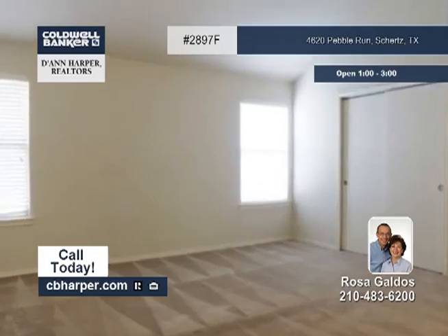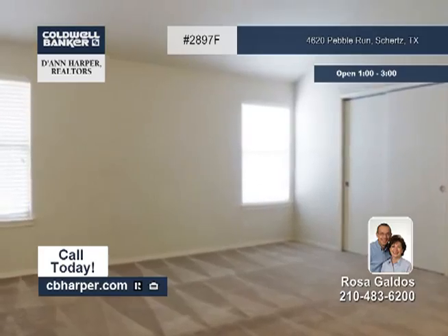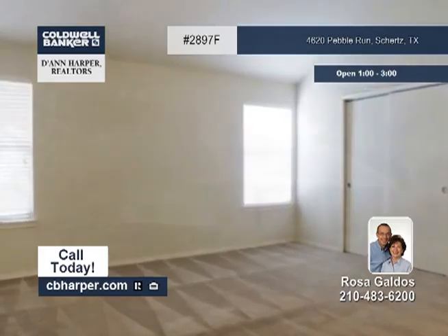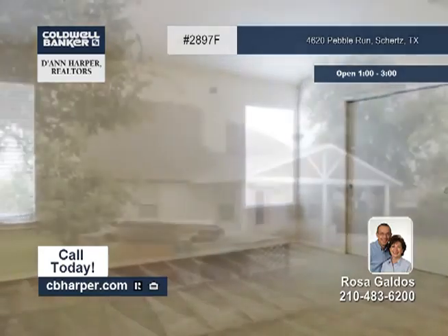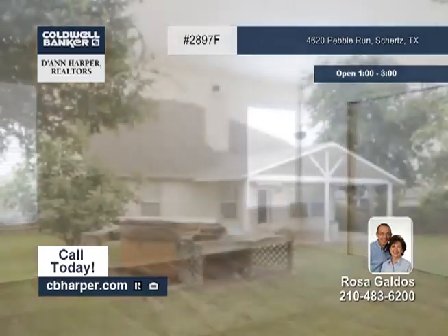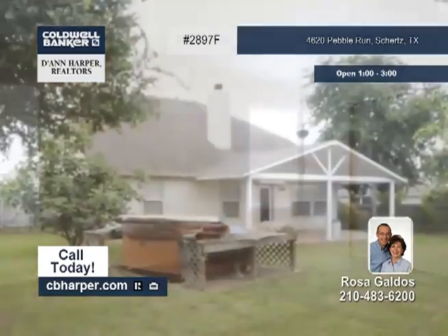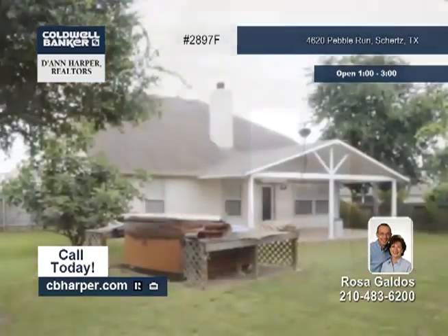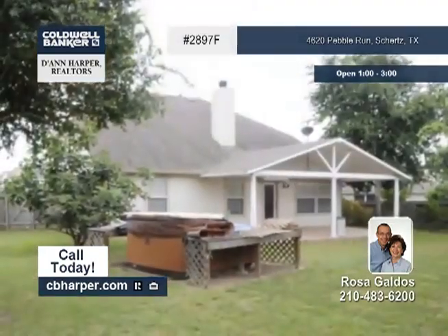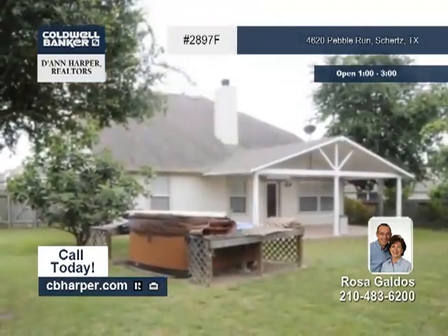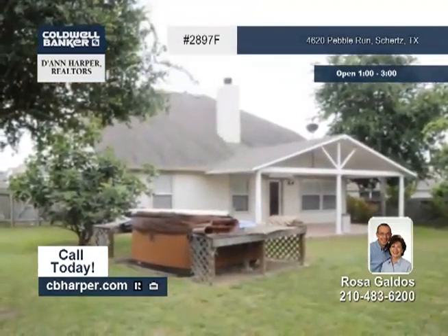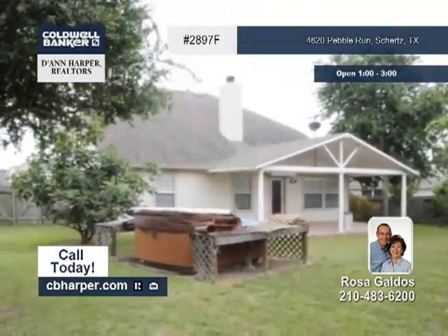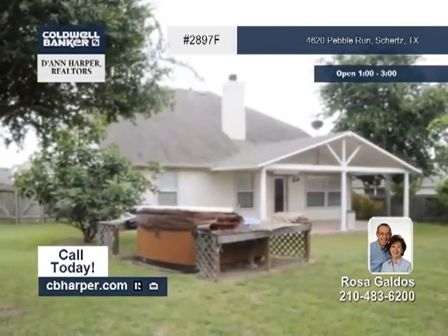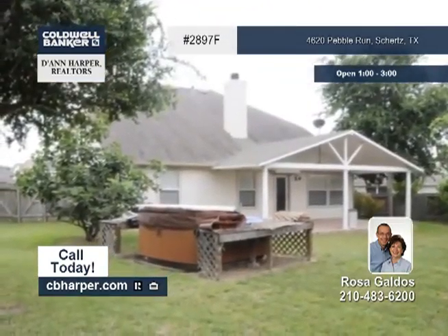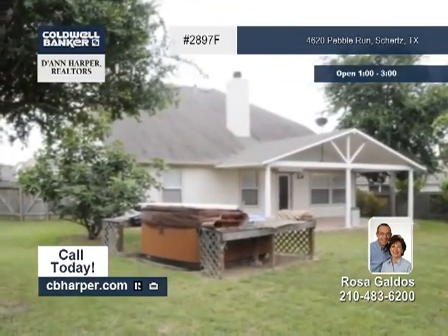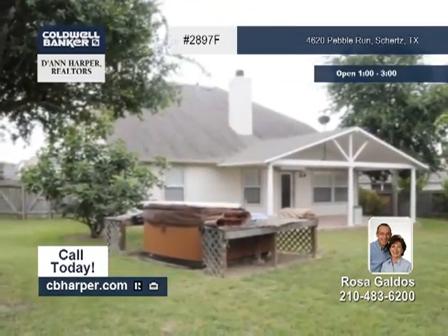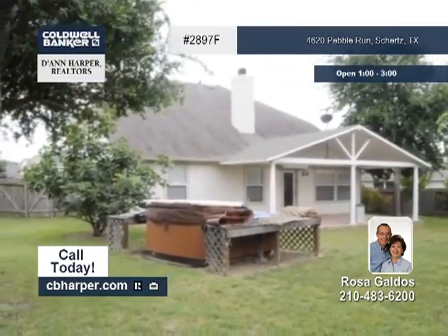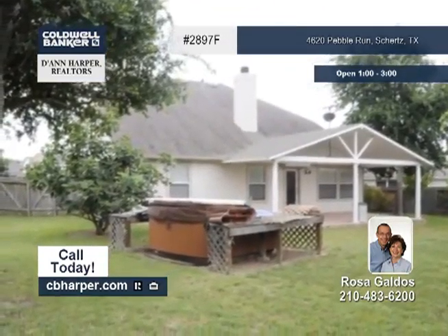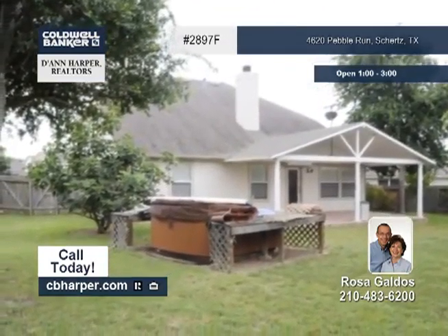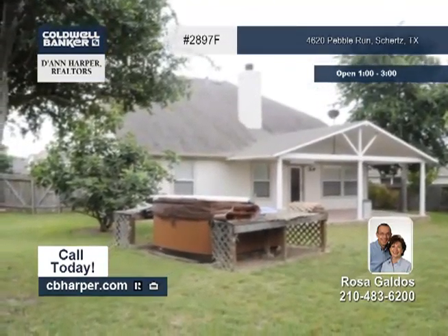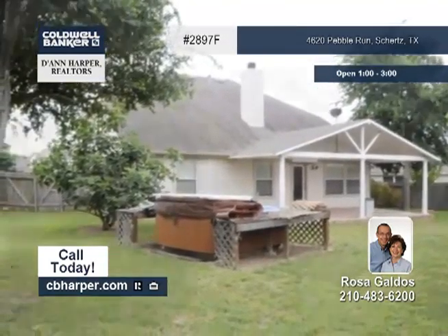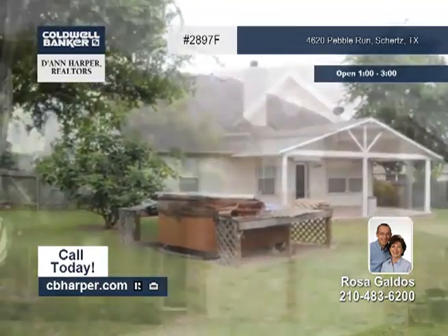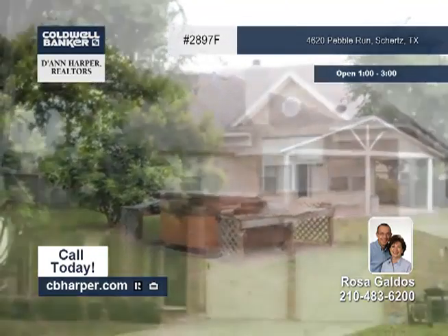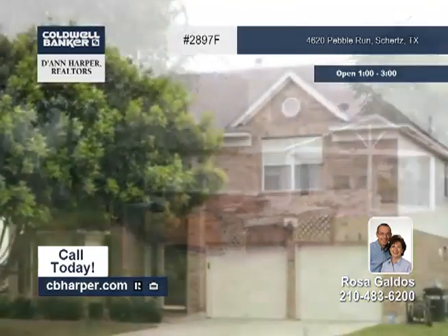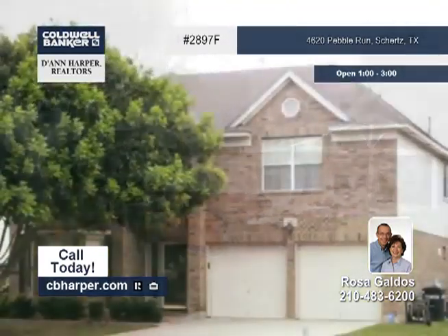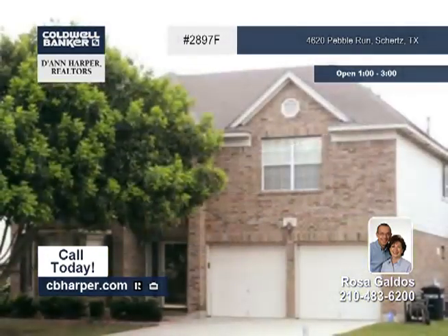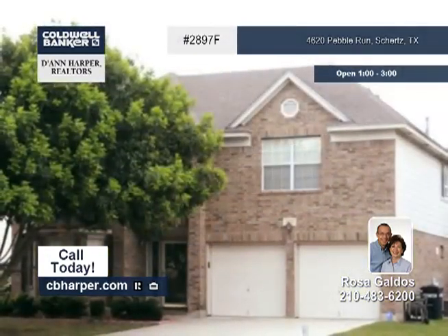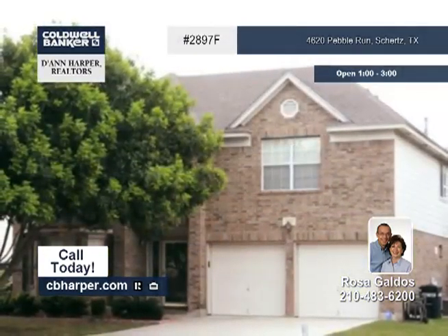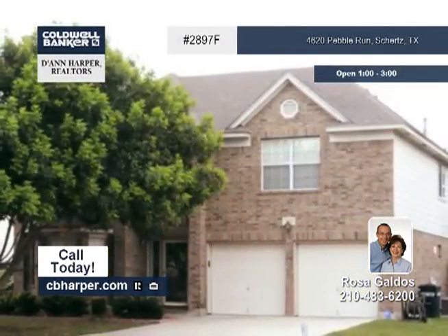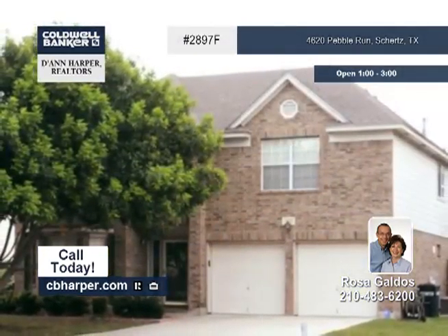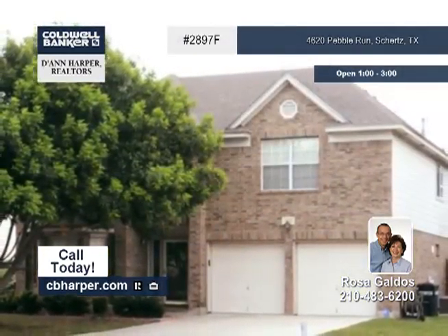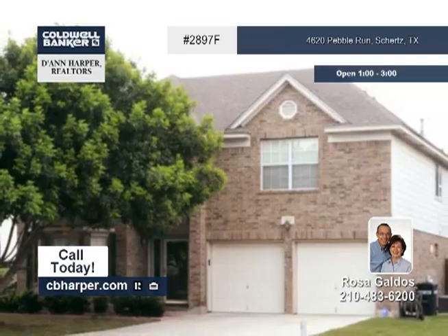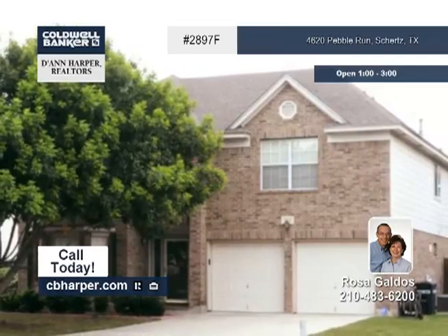The controlled access community offers a ton of great amenities. See it all with ROSA.